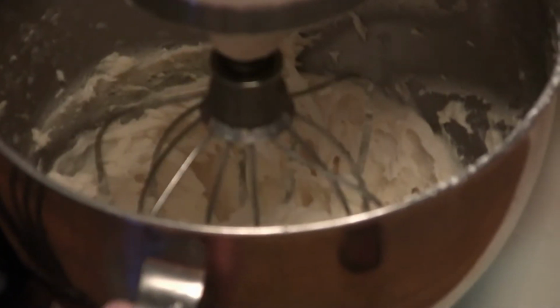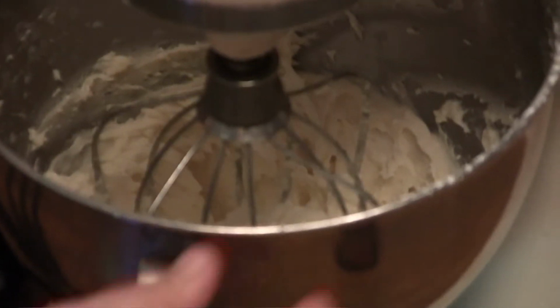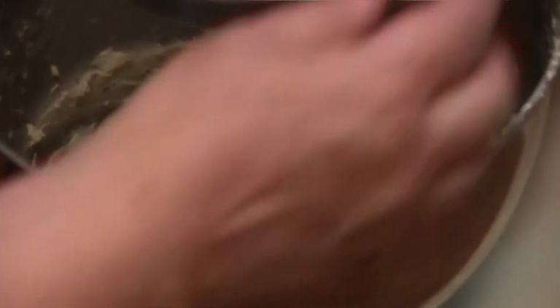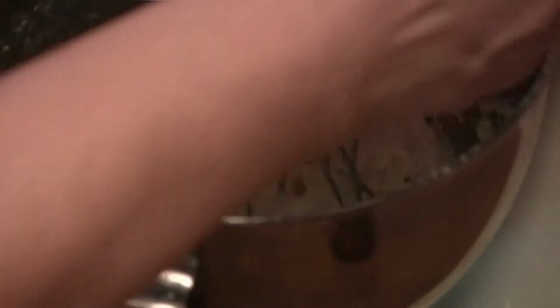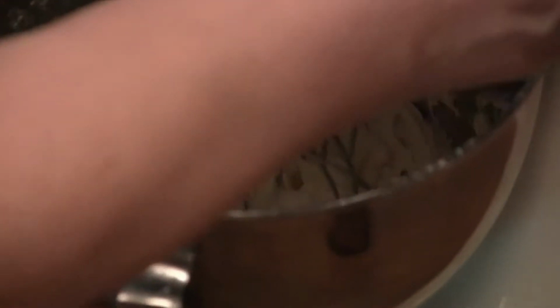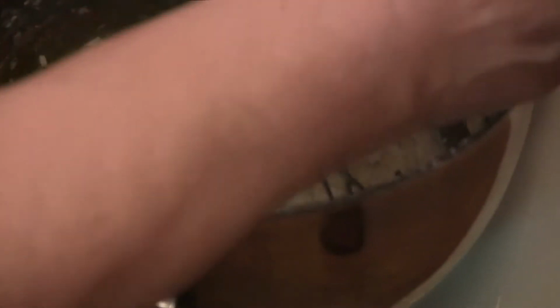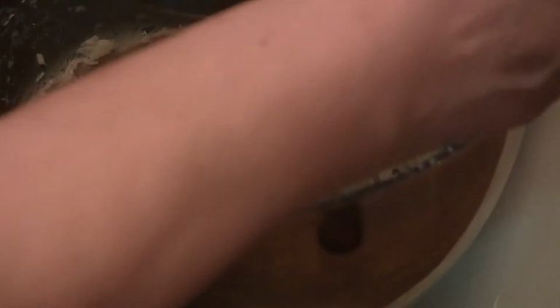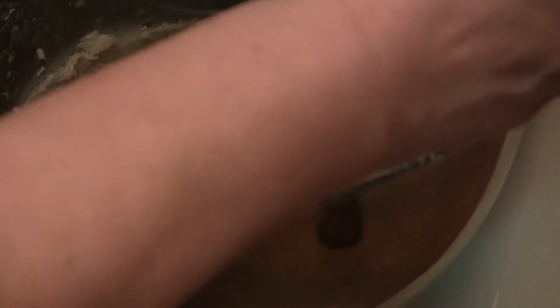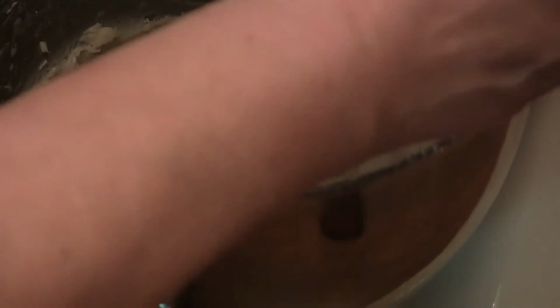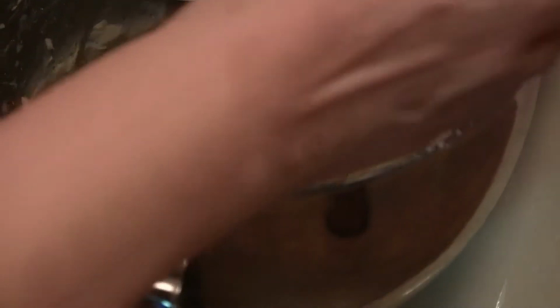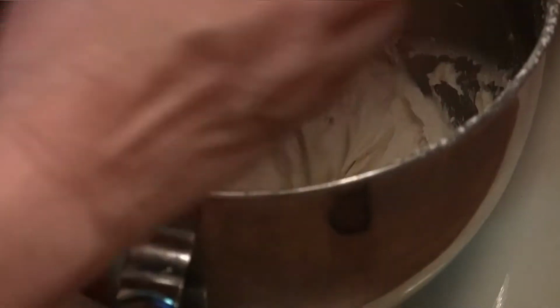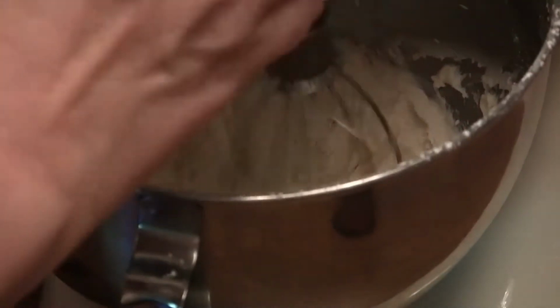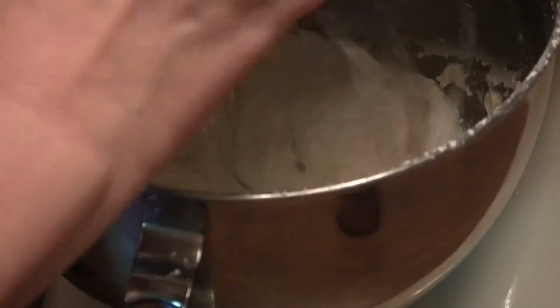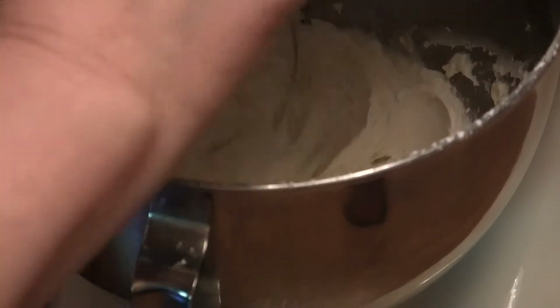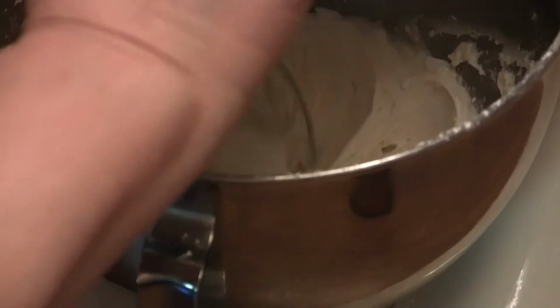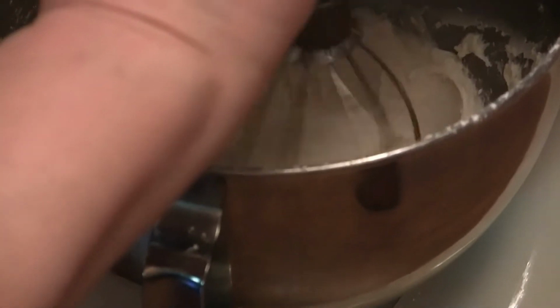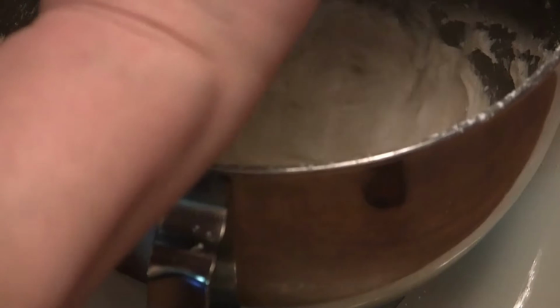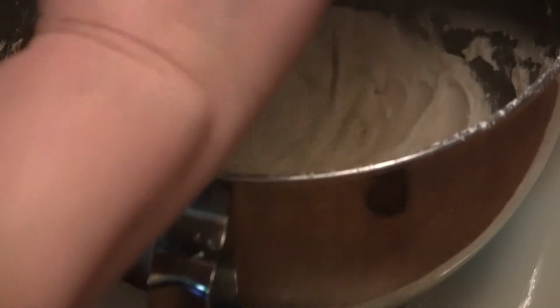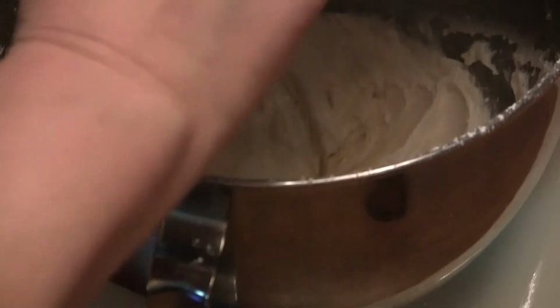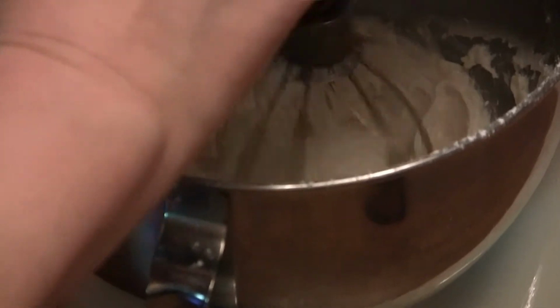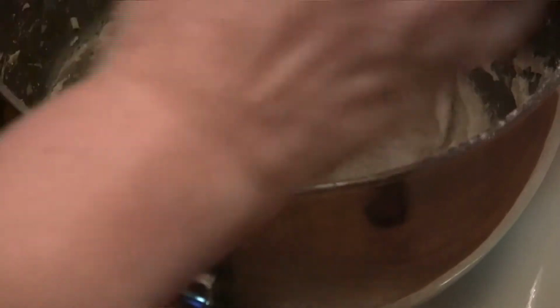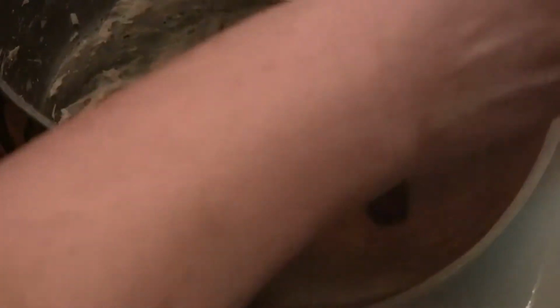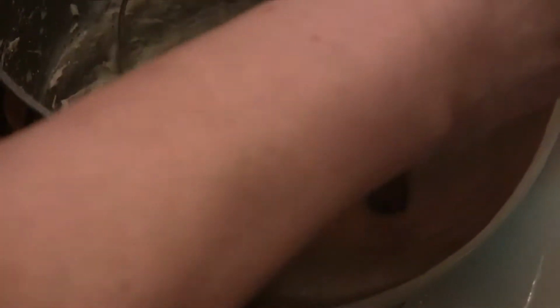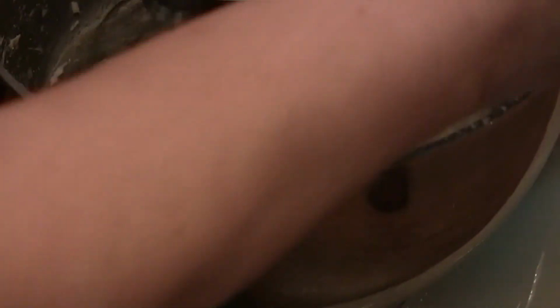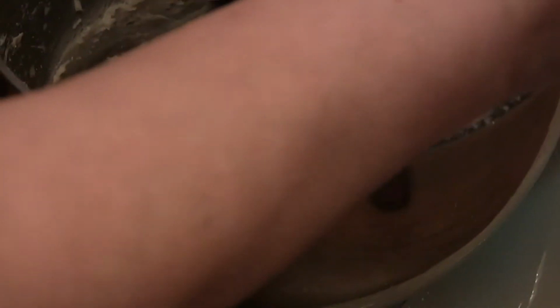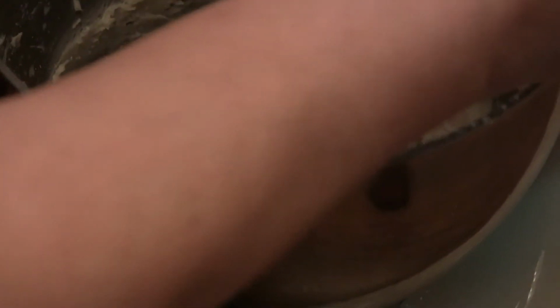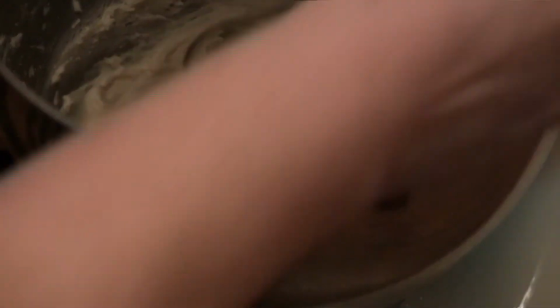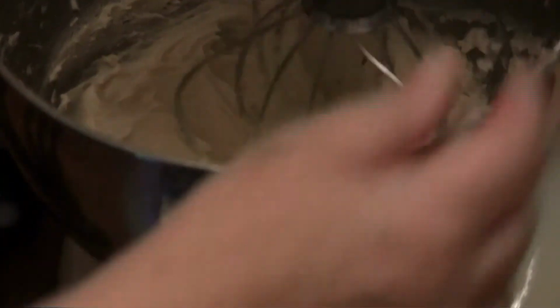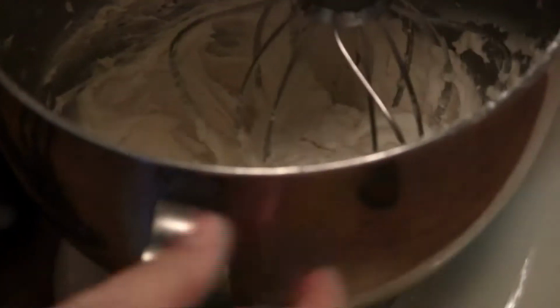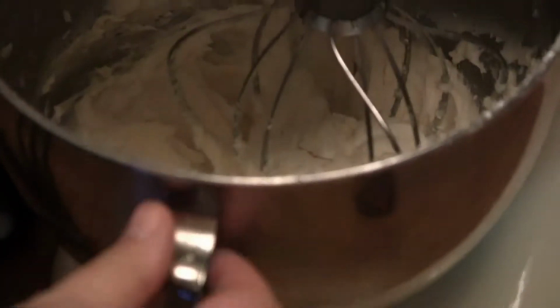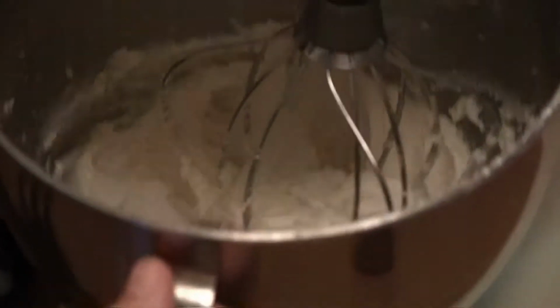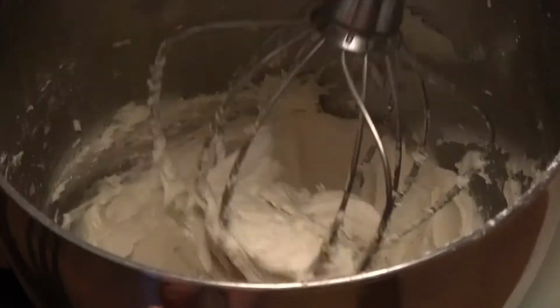Continue to mix the icing at high speed until it's nice and smooth so it's going to spread really easily on the cake.